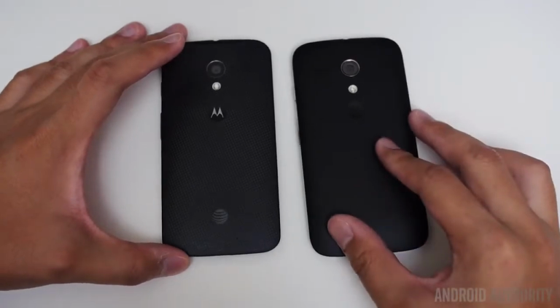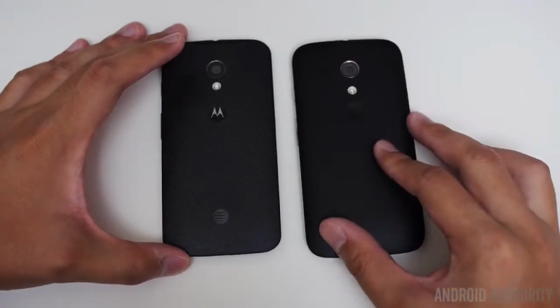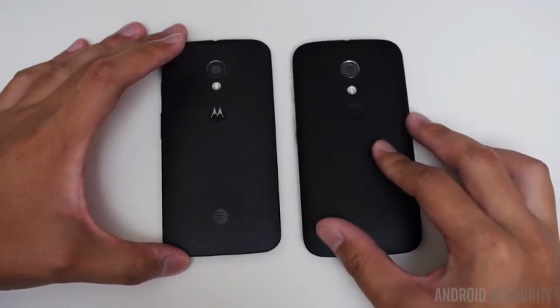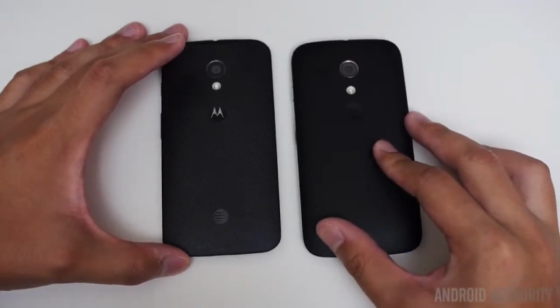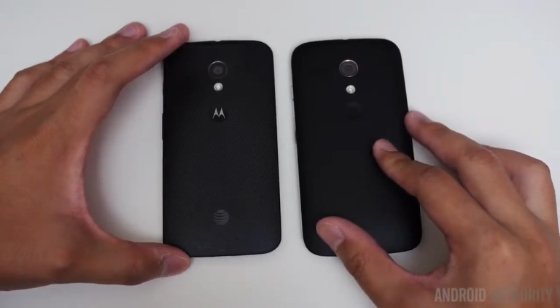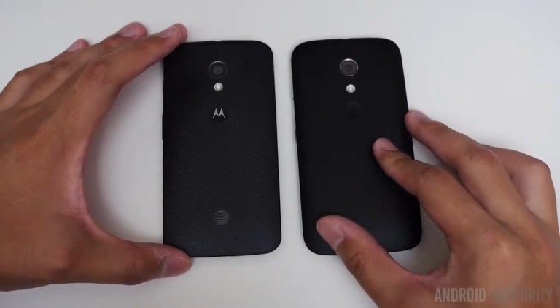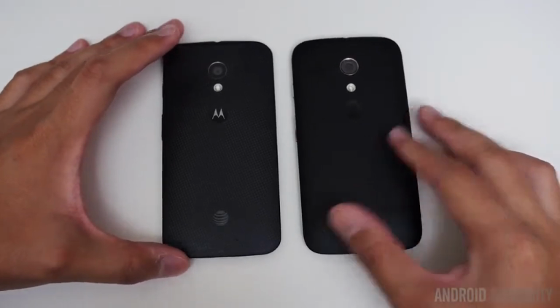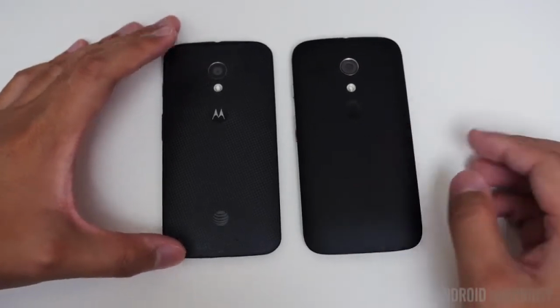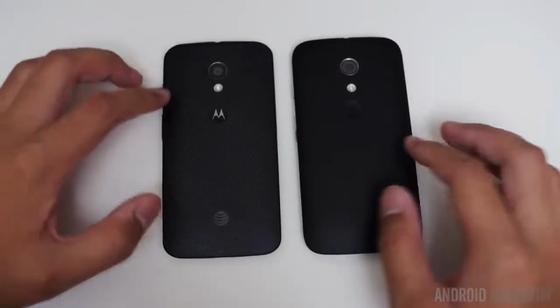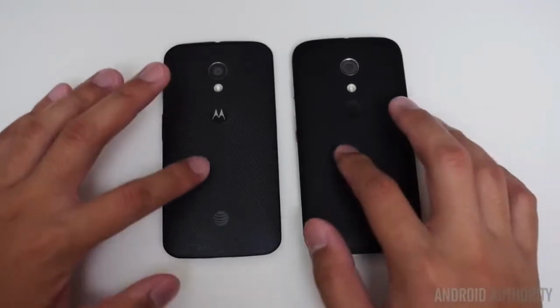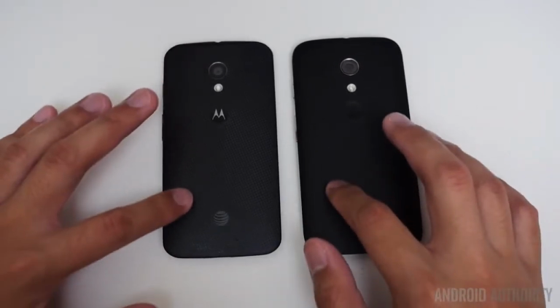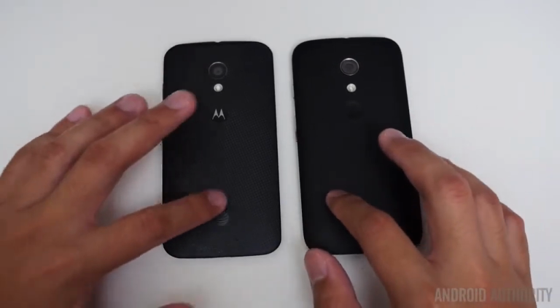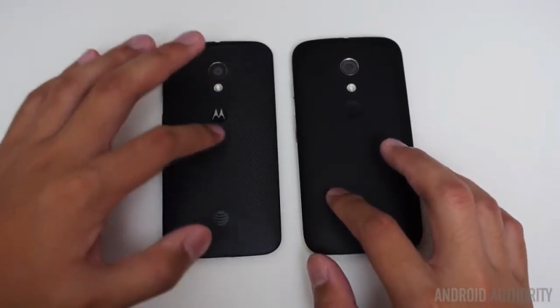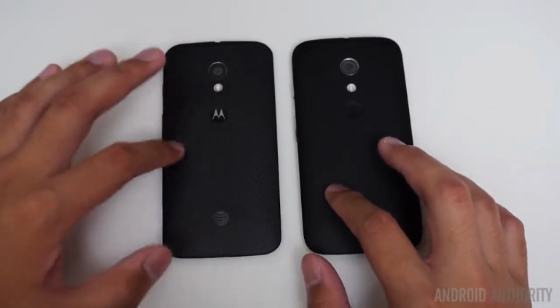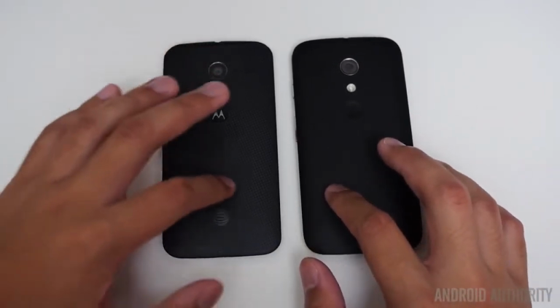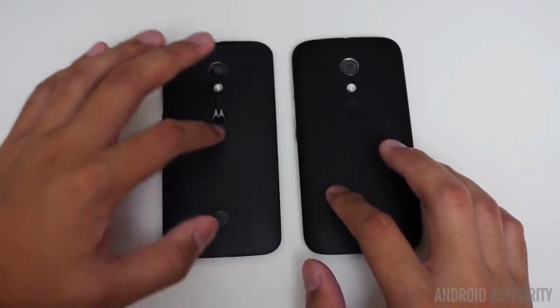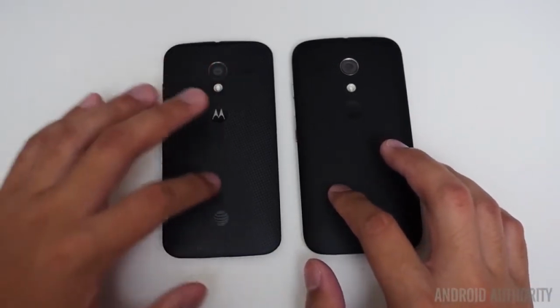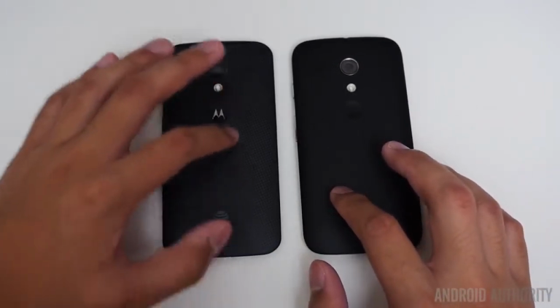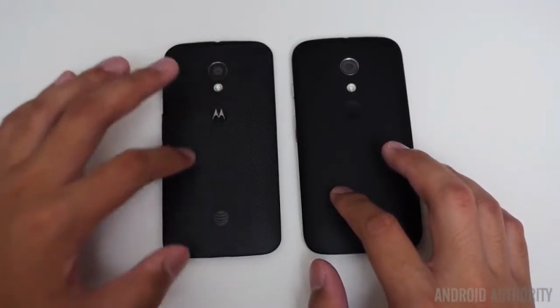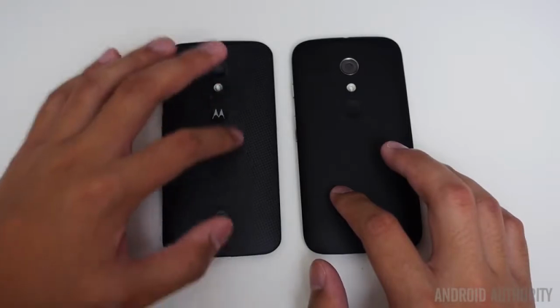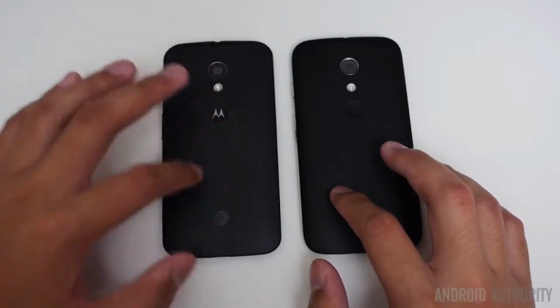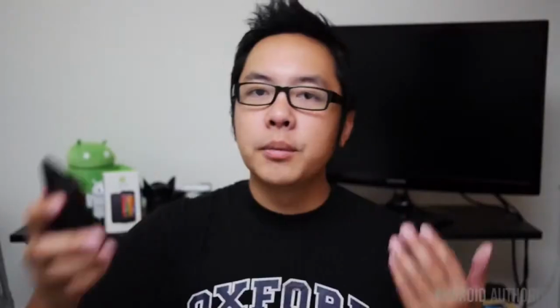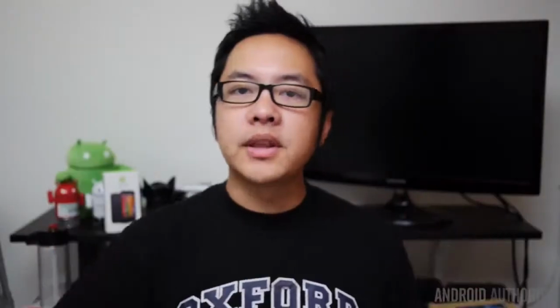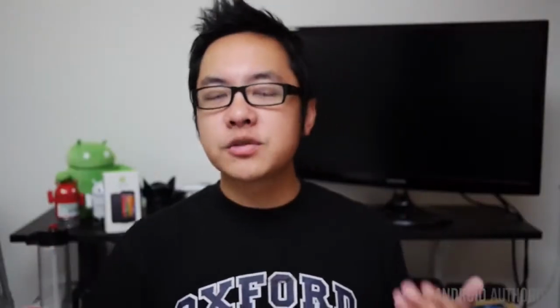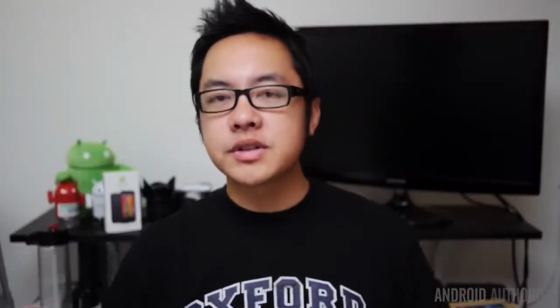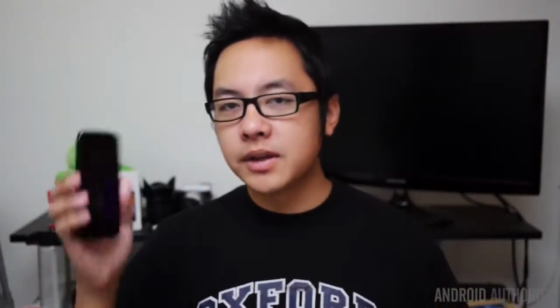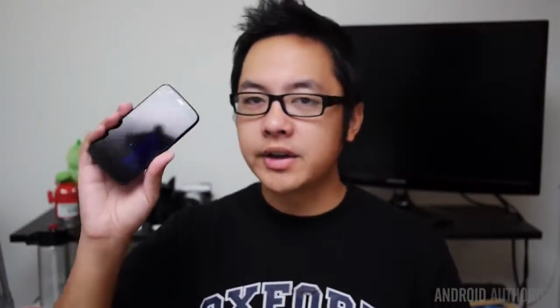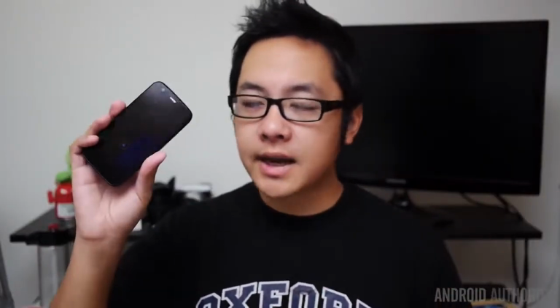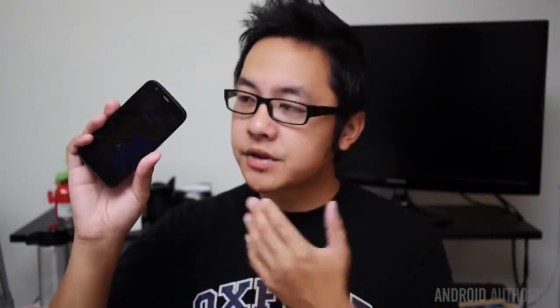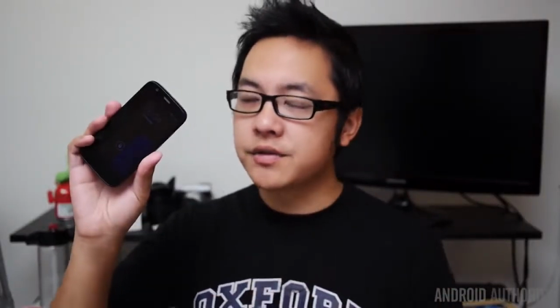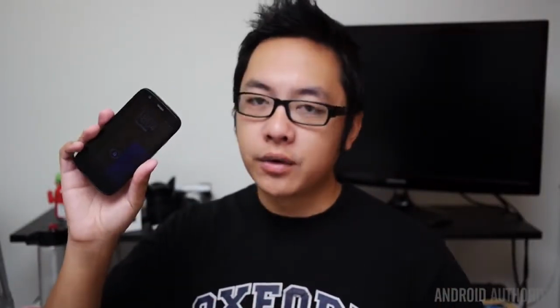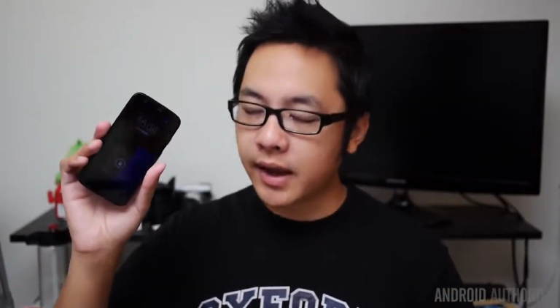Once you put this in your hand, you get that feeling of — well, this is really a Moto phone. But then that's where the similarities kind of start to fade away.